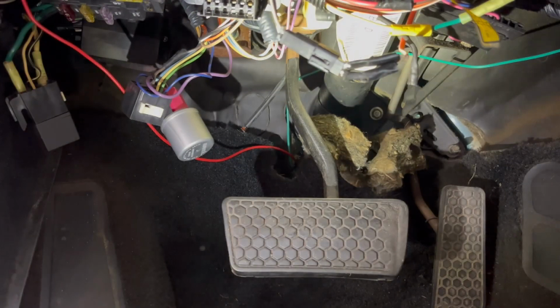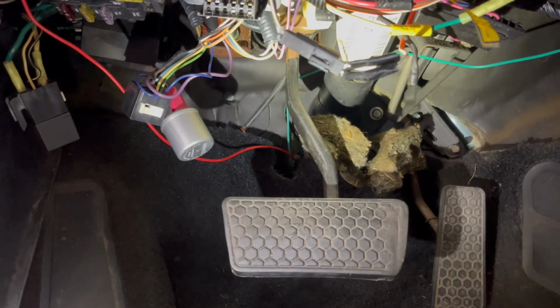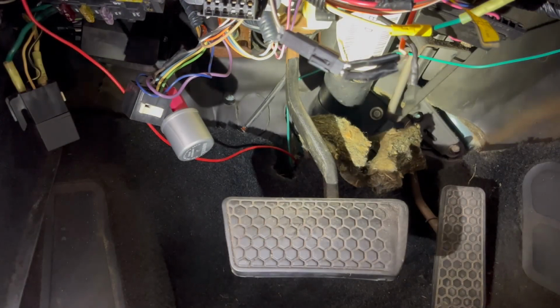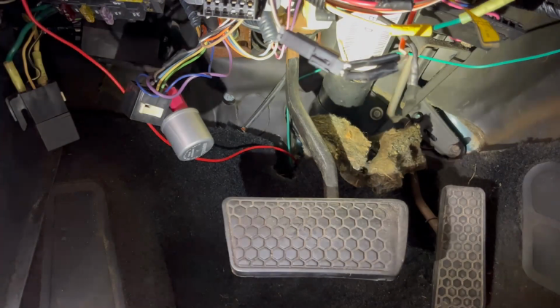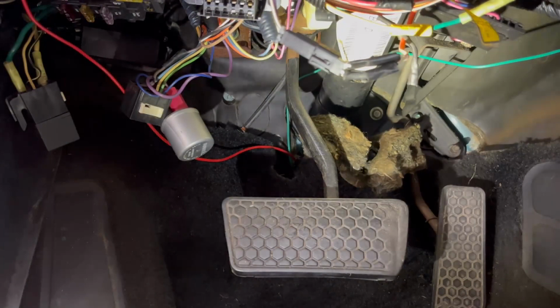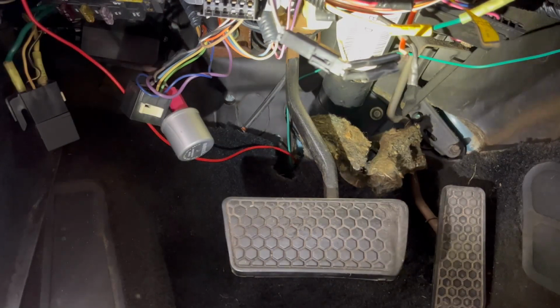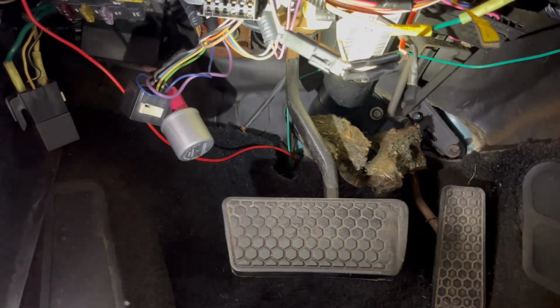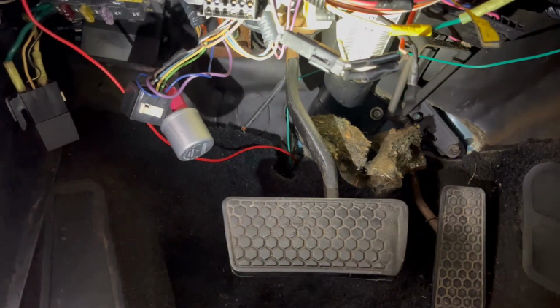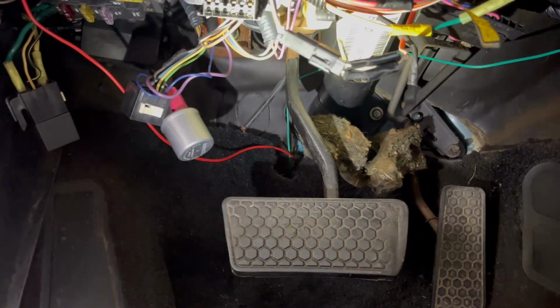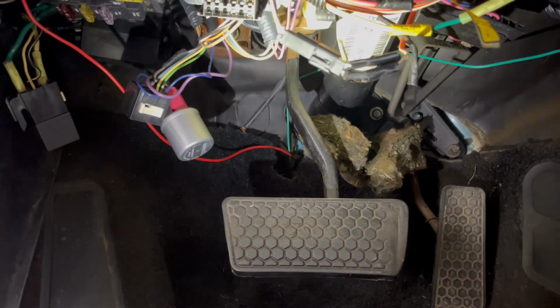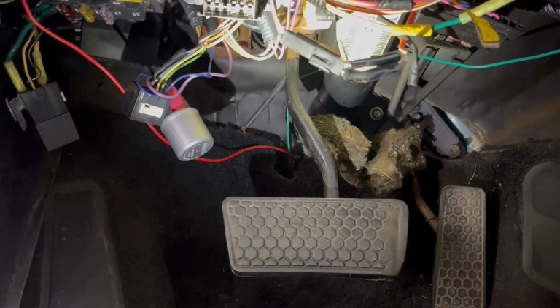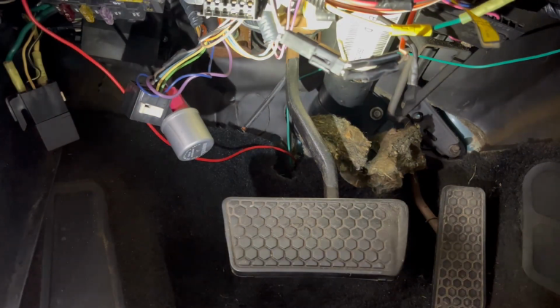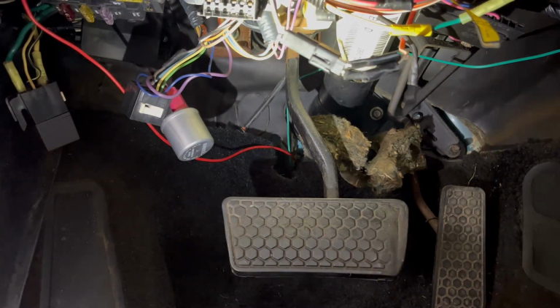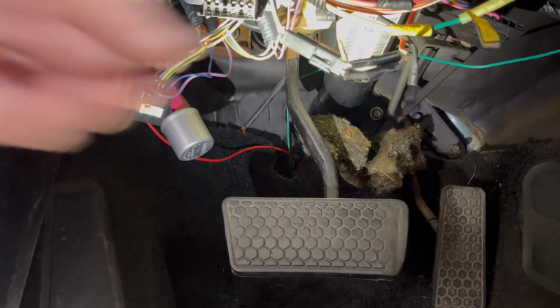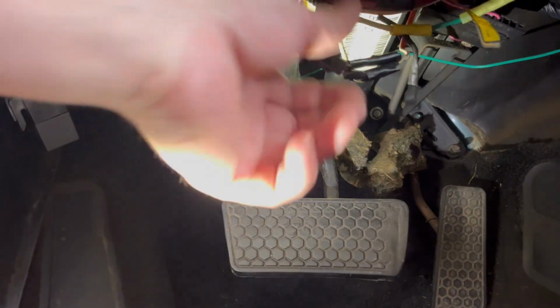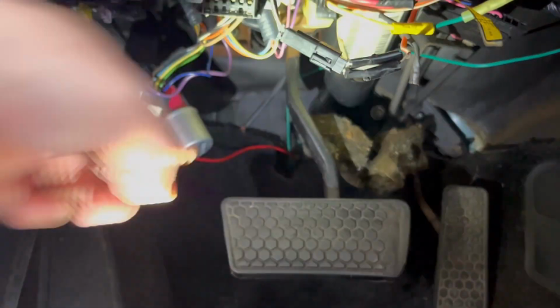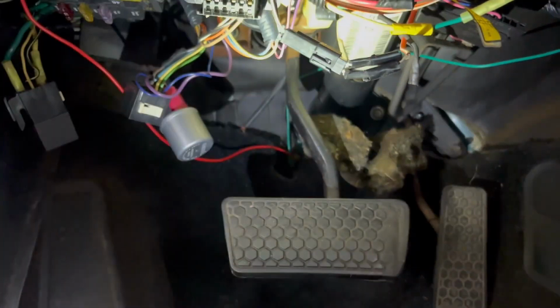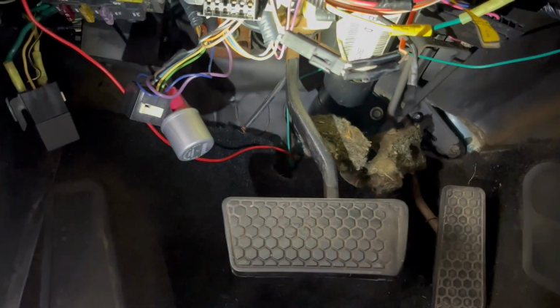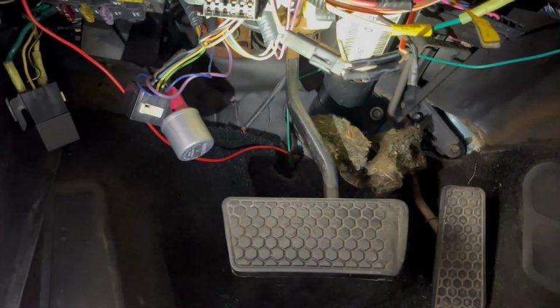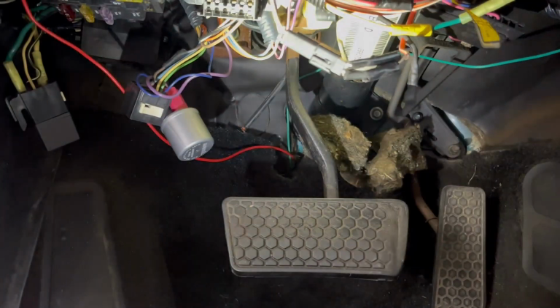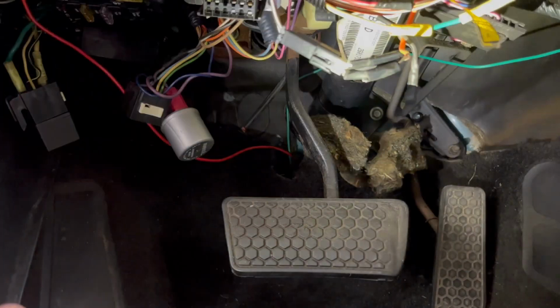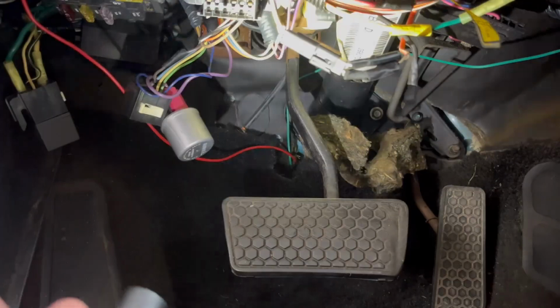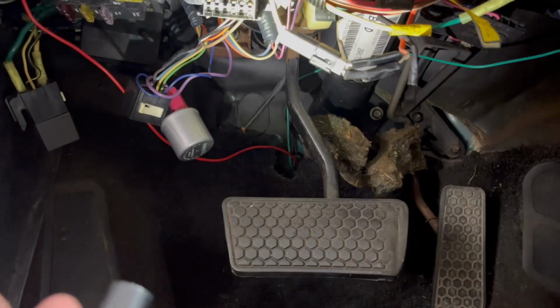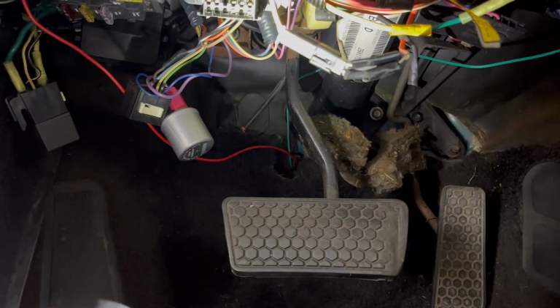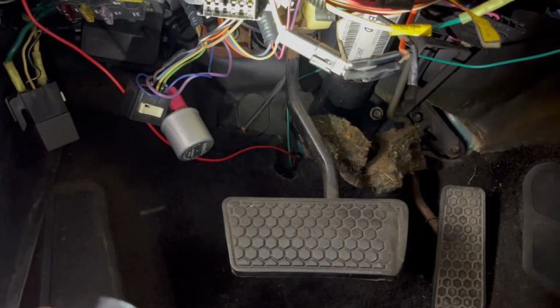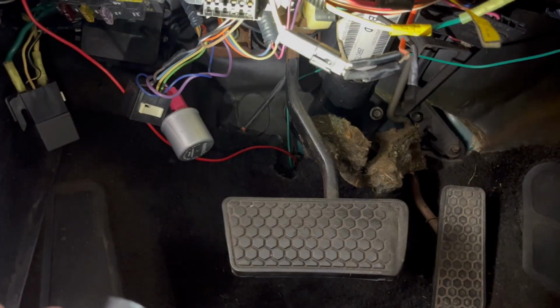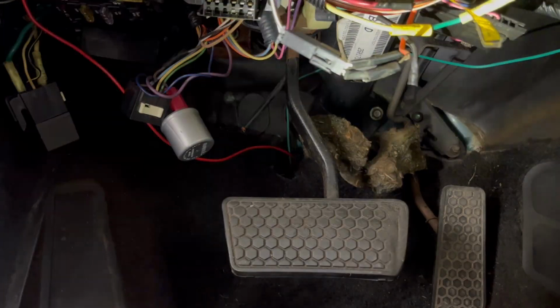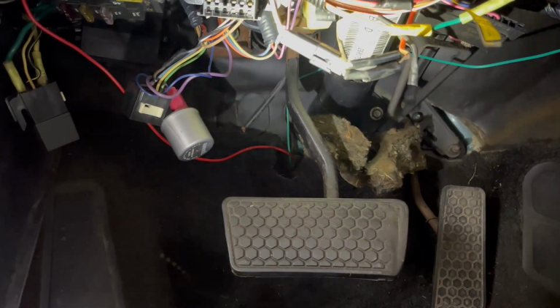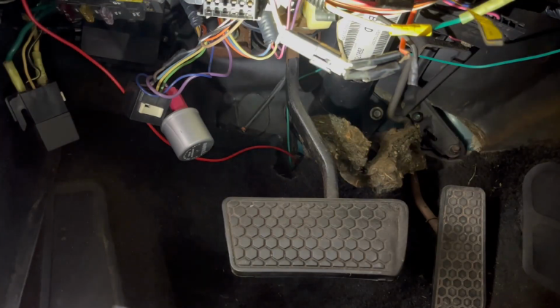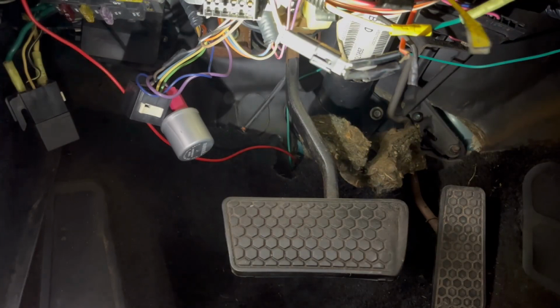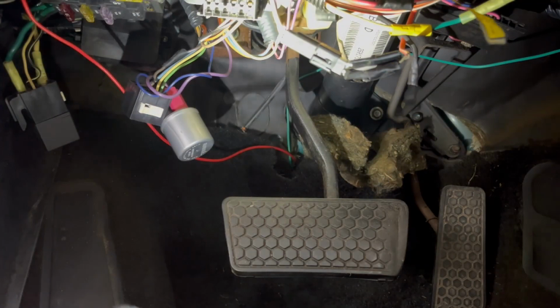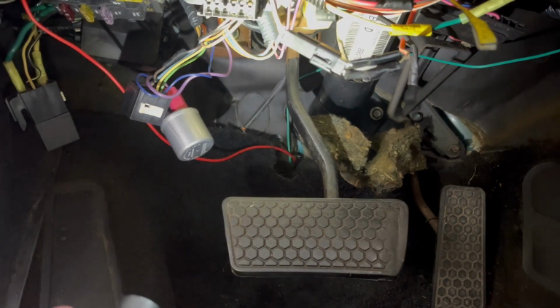So it actually pretty much is like a kill switch. You pull this off, put it in your pocket or whatever, and then no one can start your car.